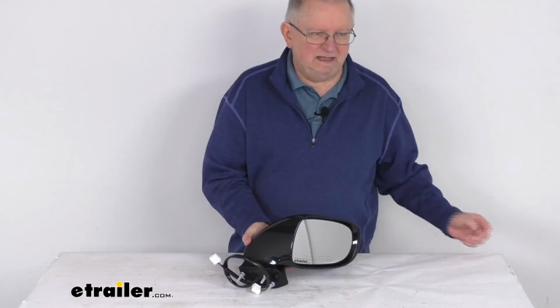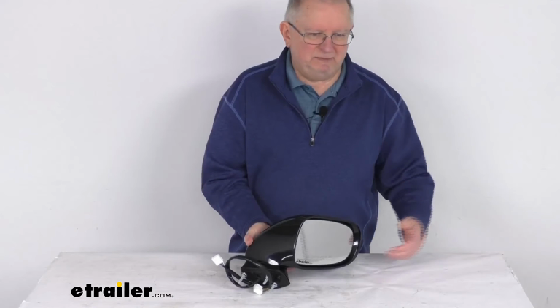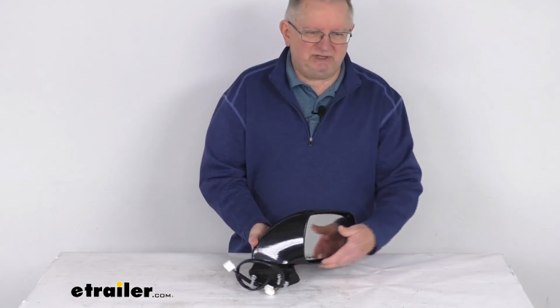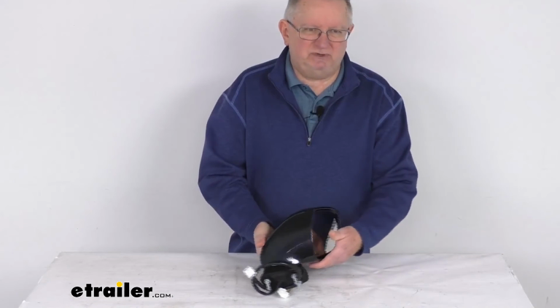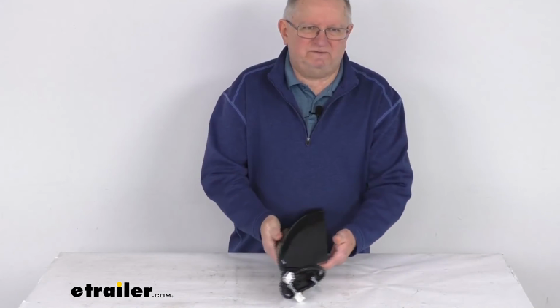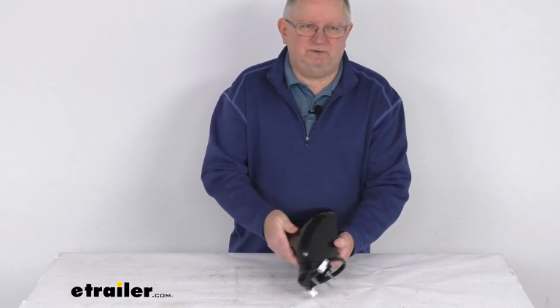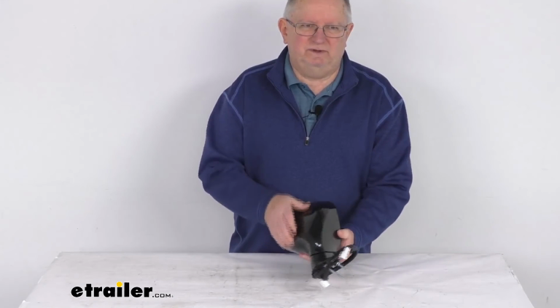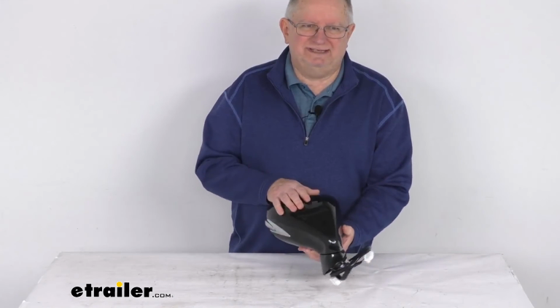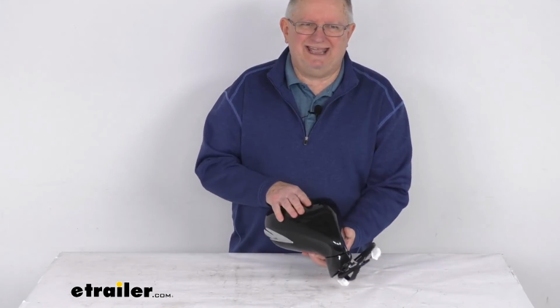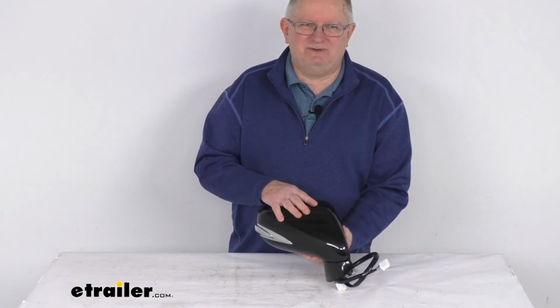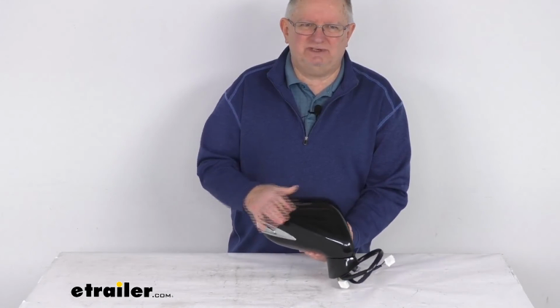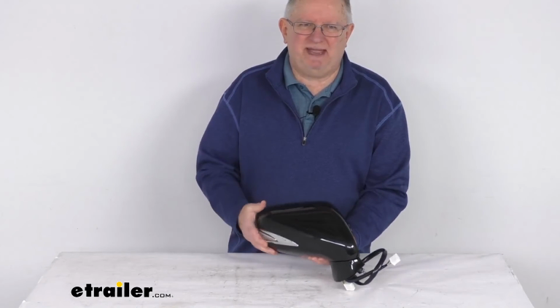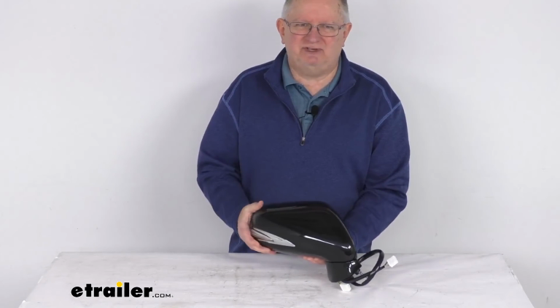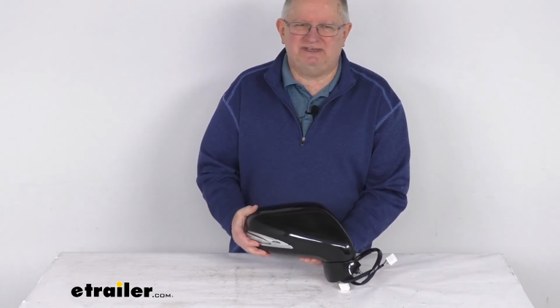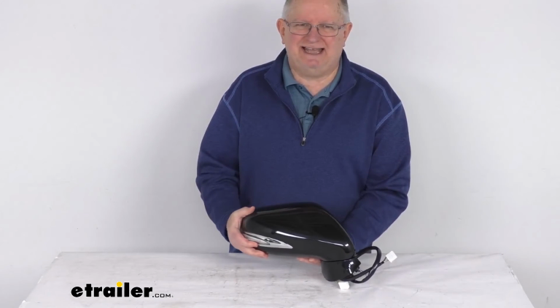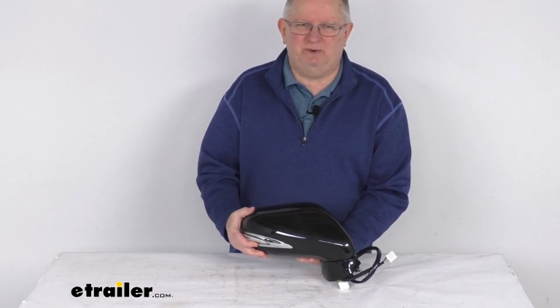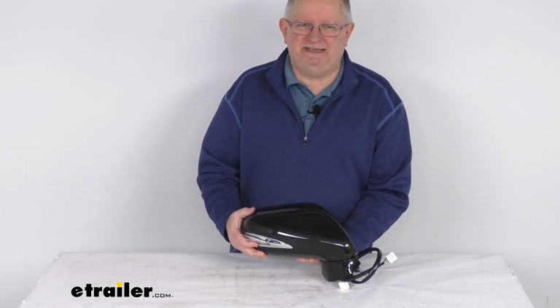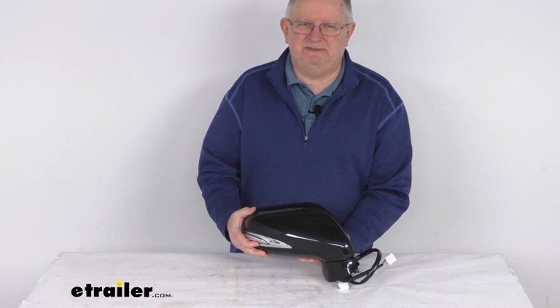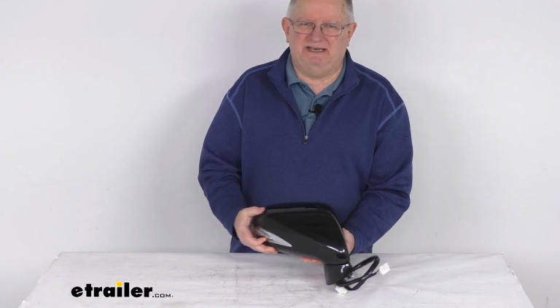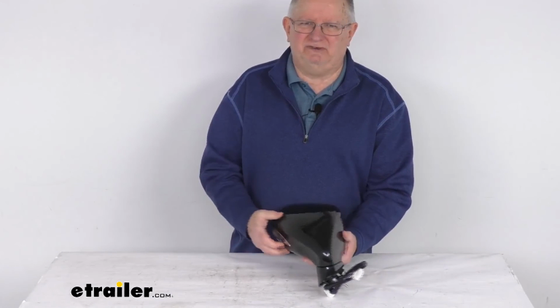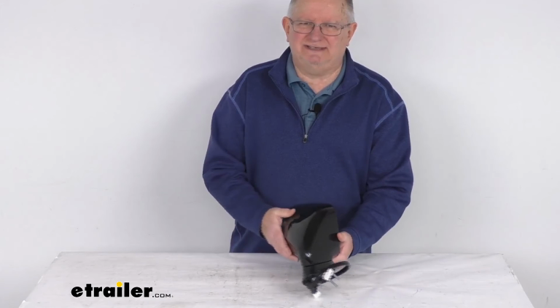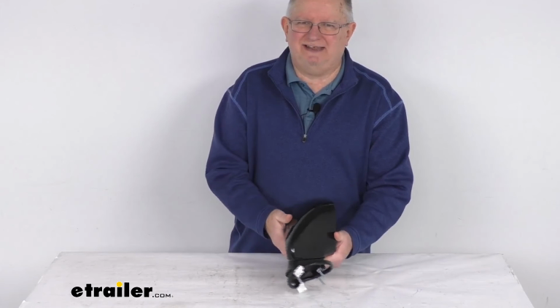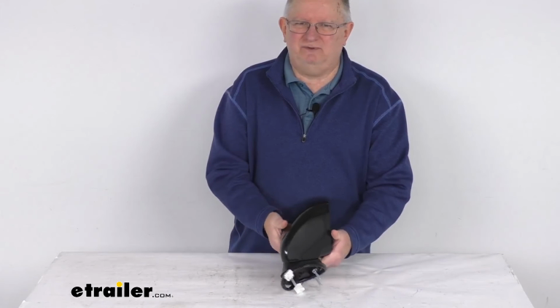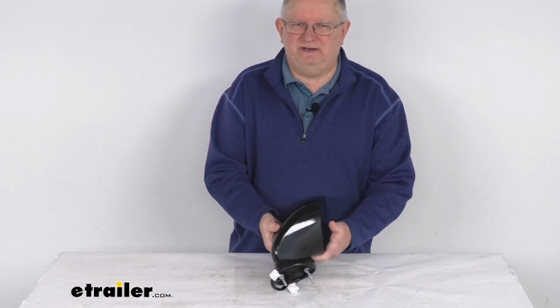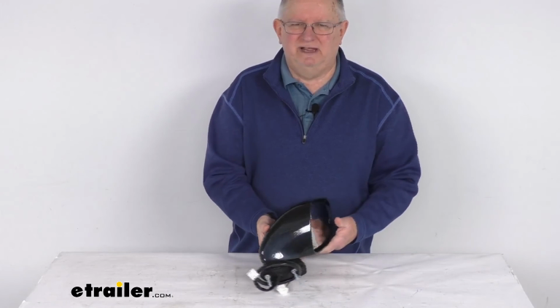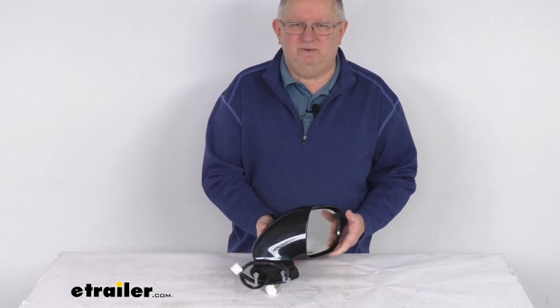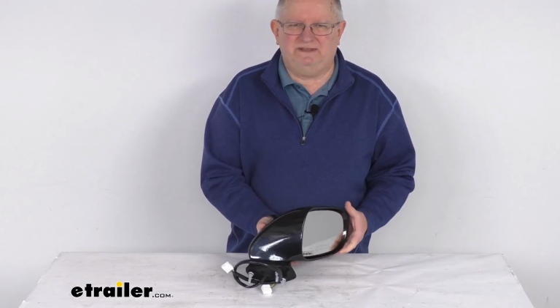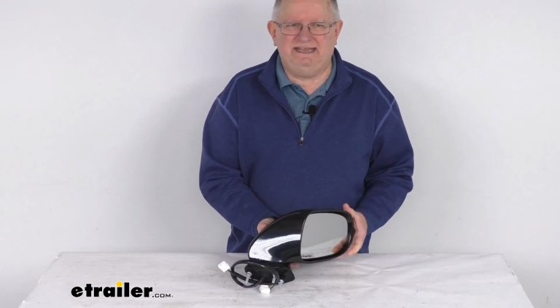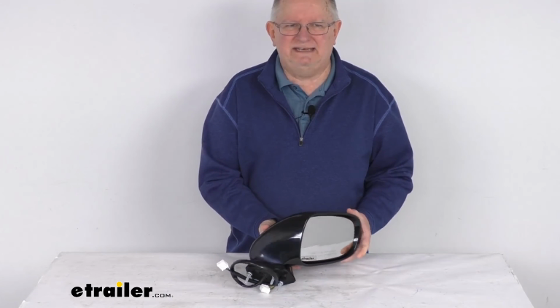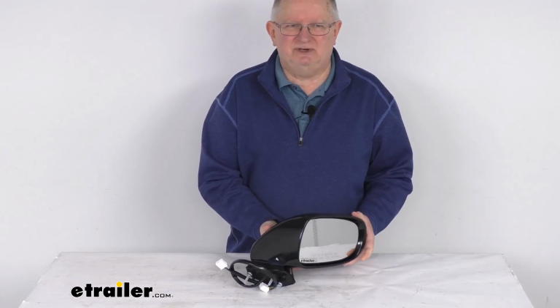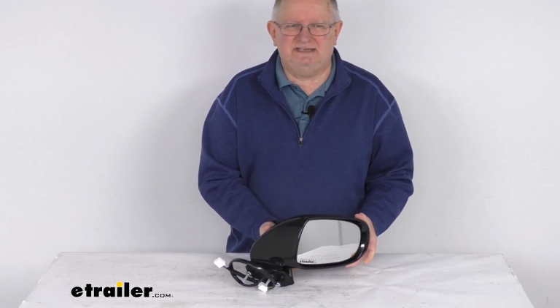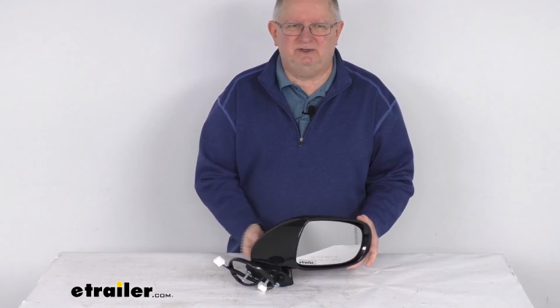But that should do it for the review on this K-Source passenger side replacement electric side view mirror with the heat, turn signal, puddle lamp, and memory functions.